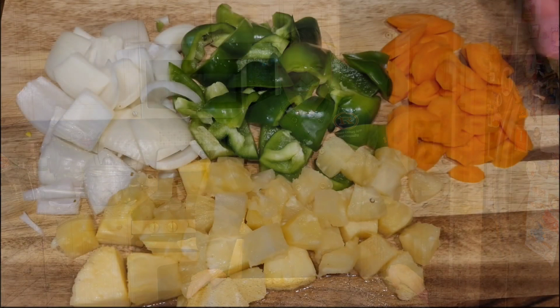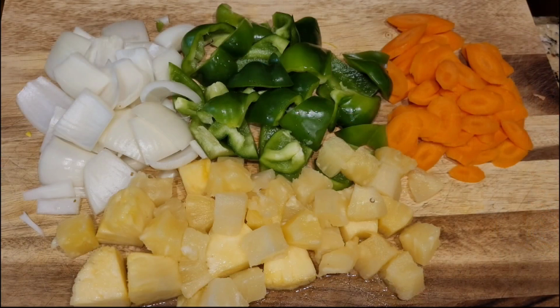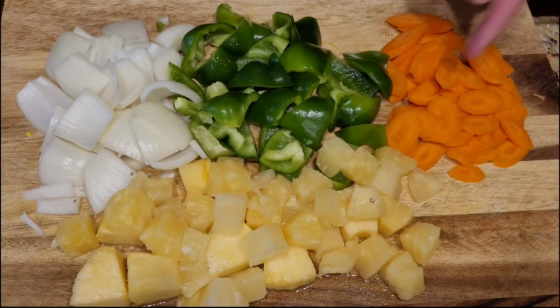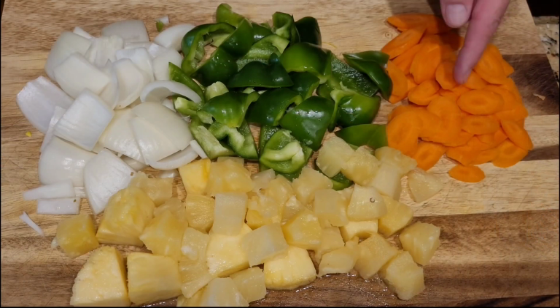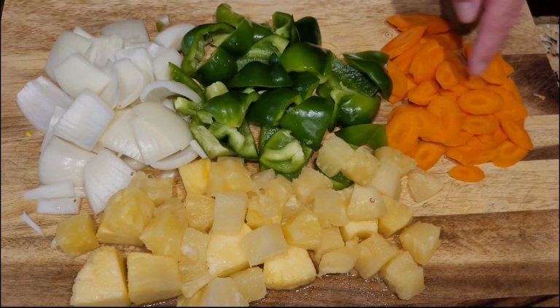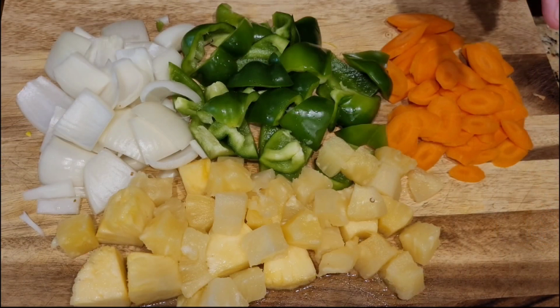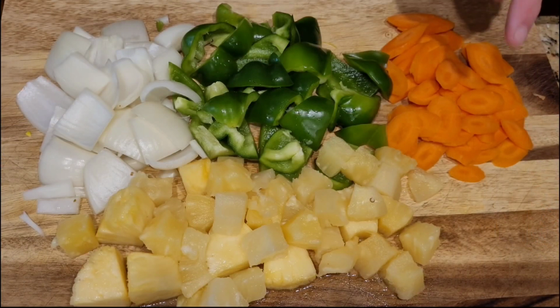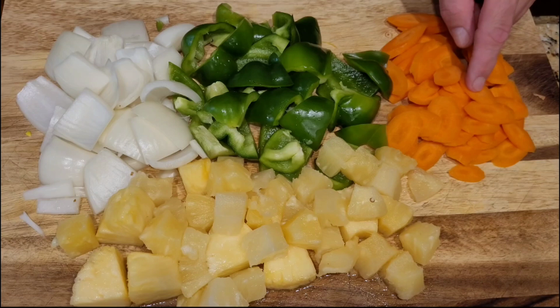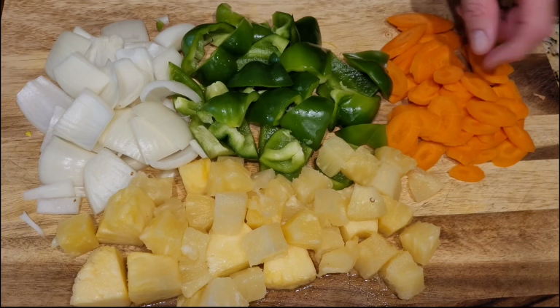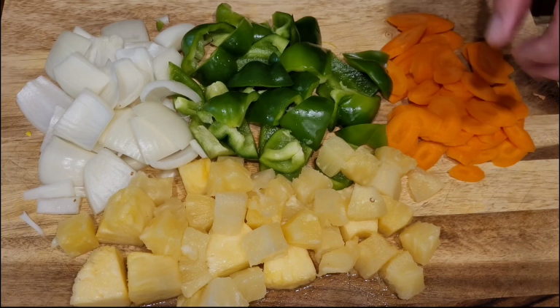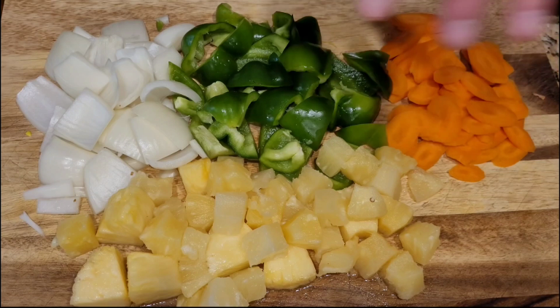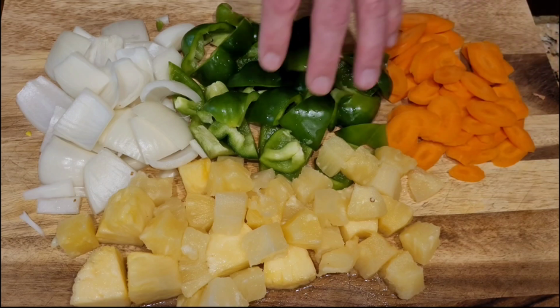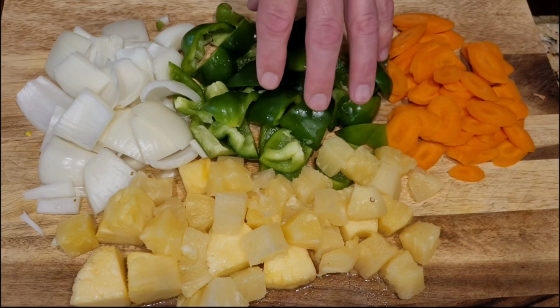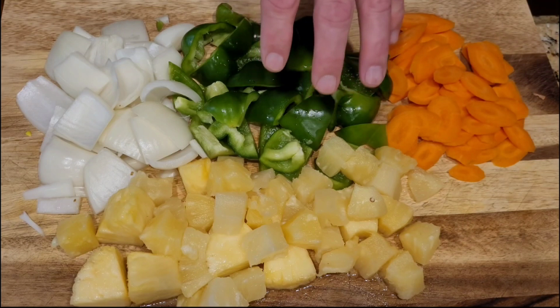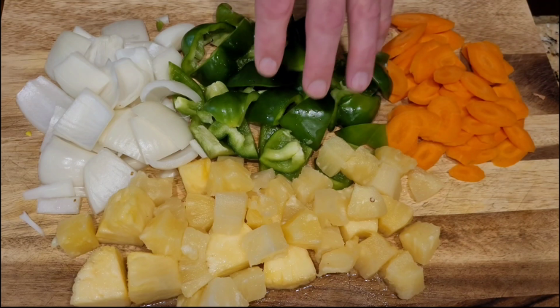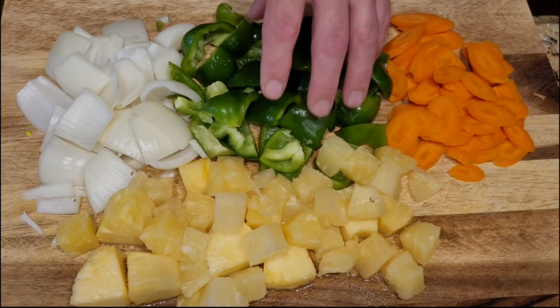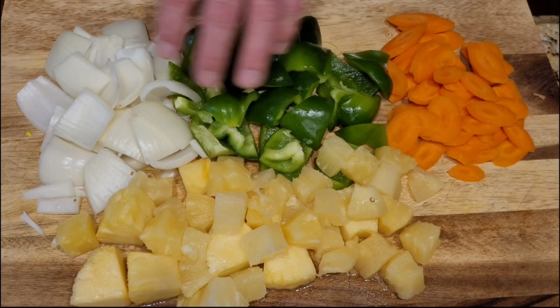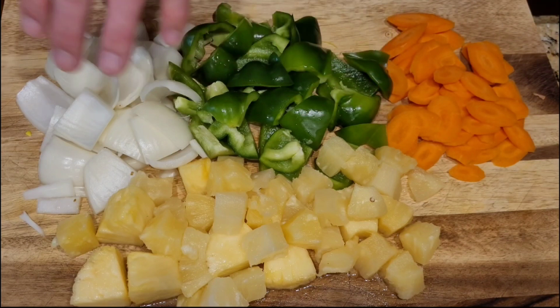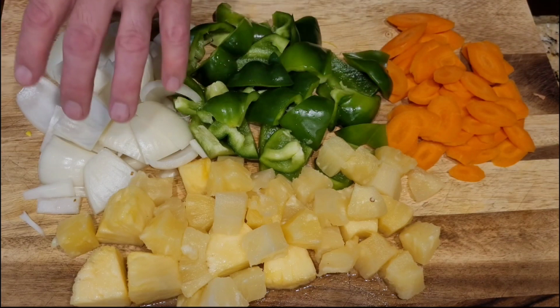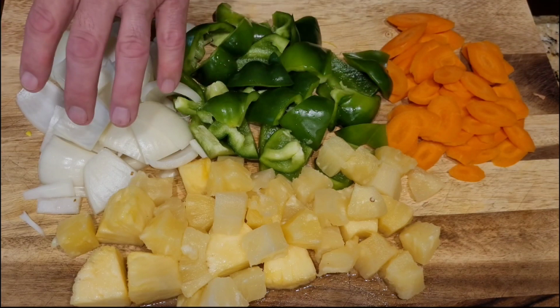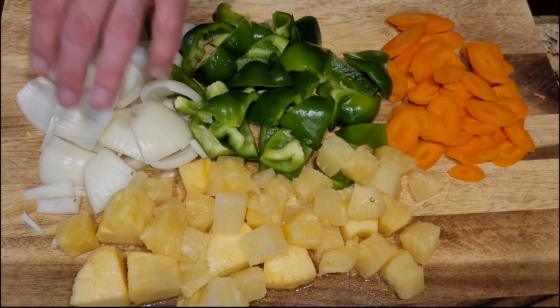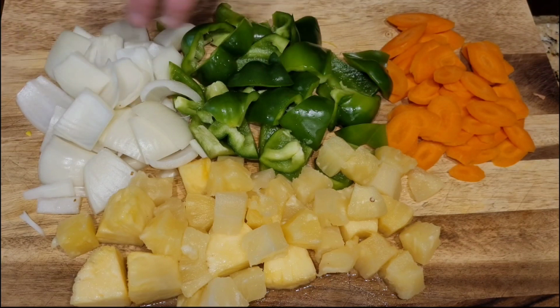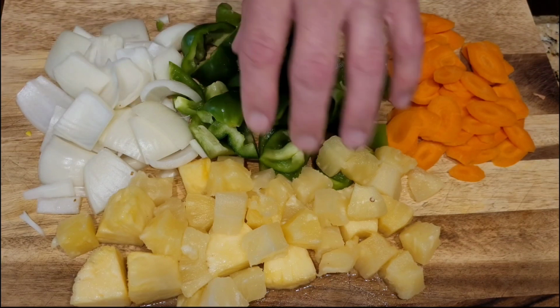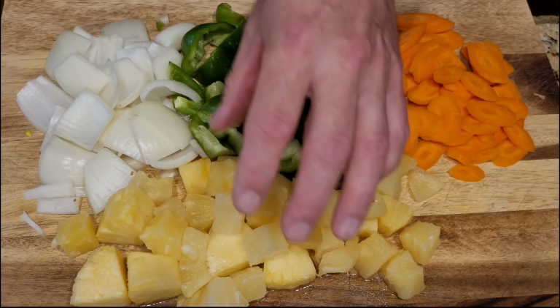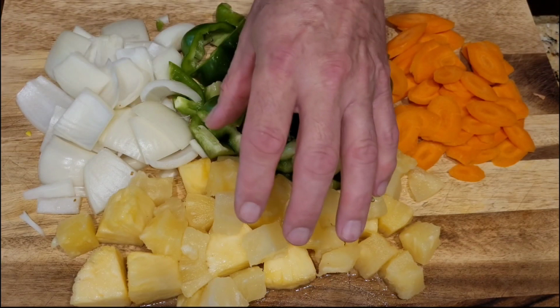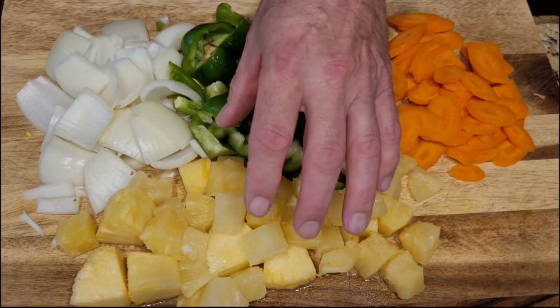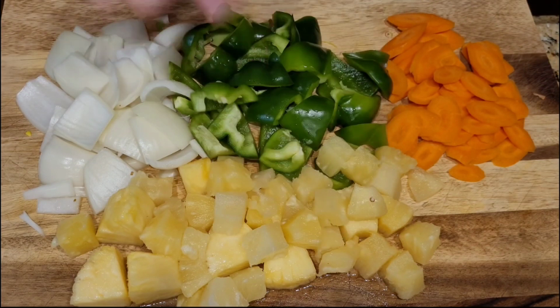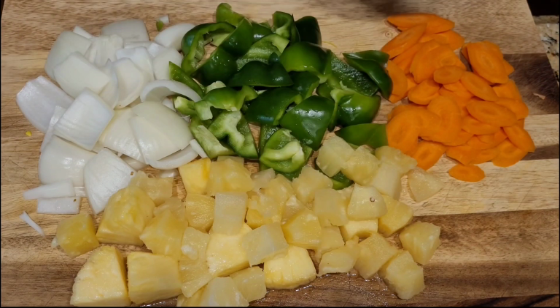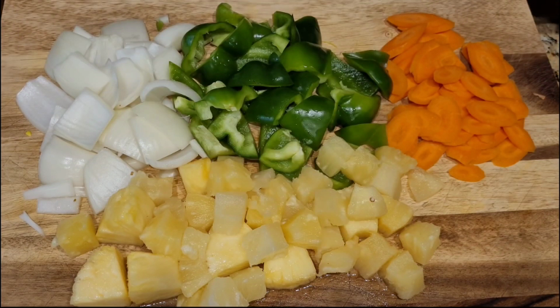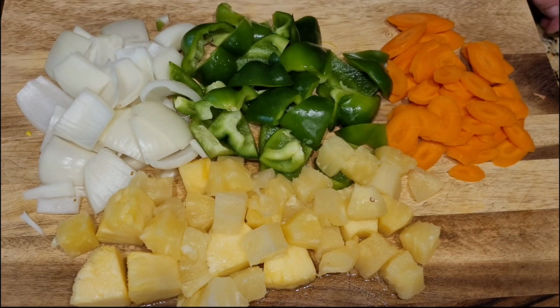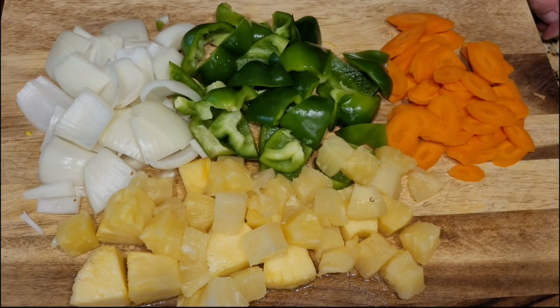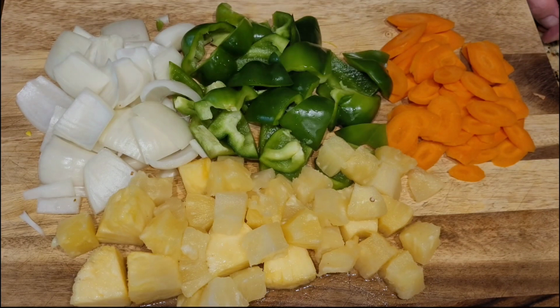You're going to thinly slice your carrots, chop your green pepper, onions, and pineapples into bite-sized pieces.